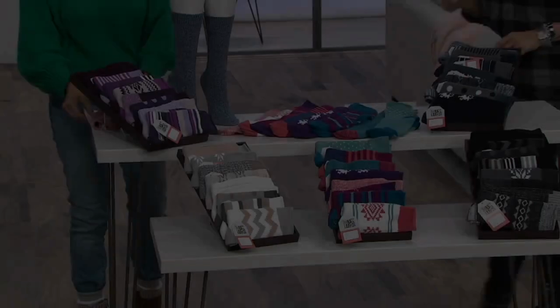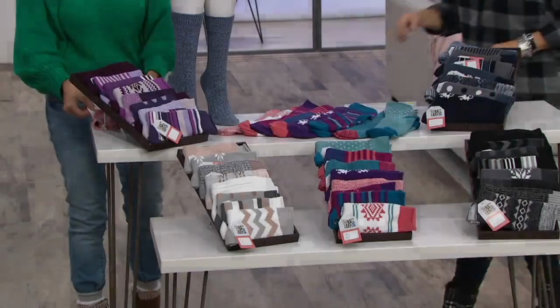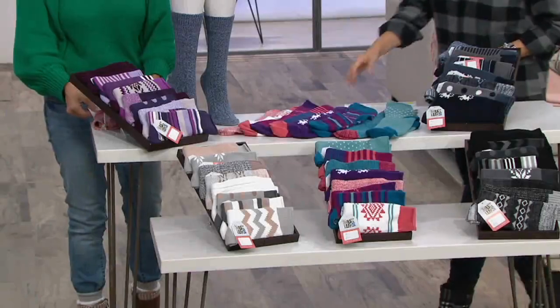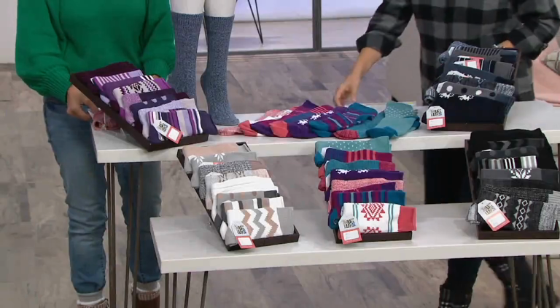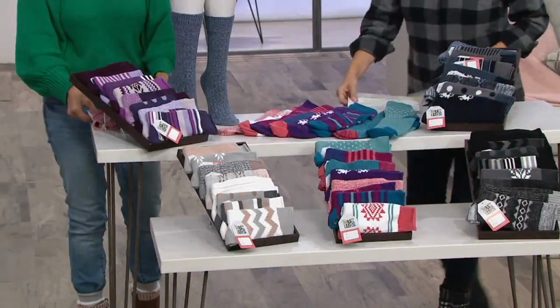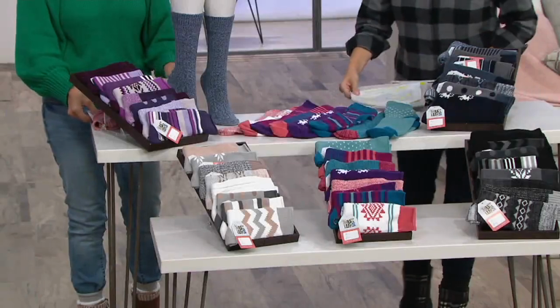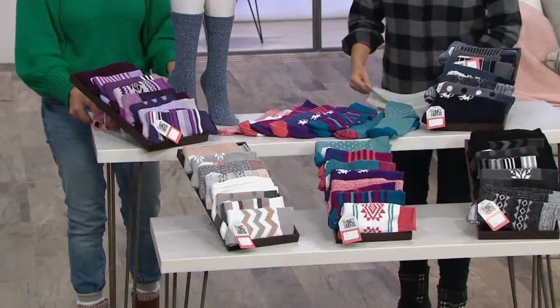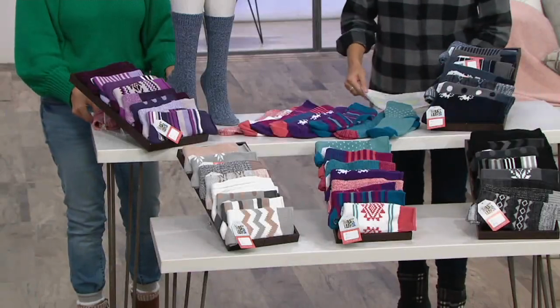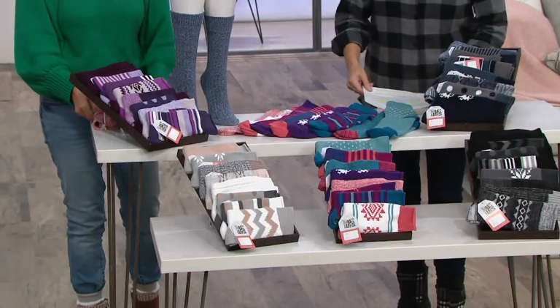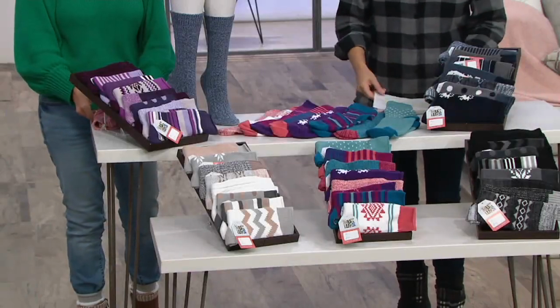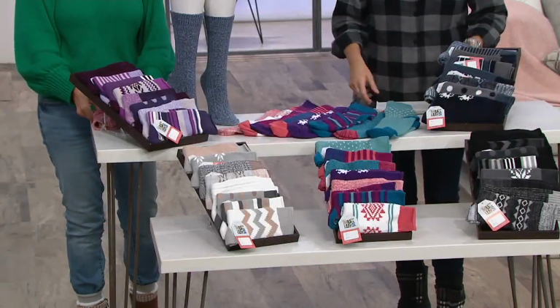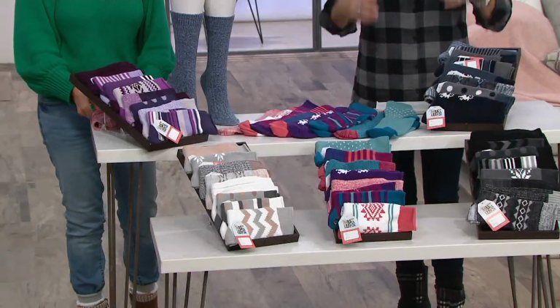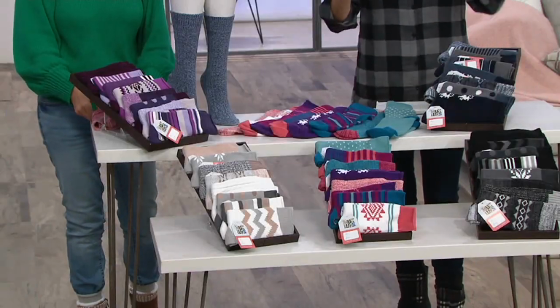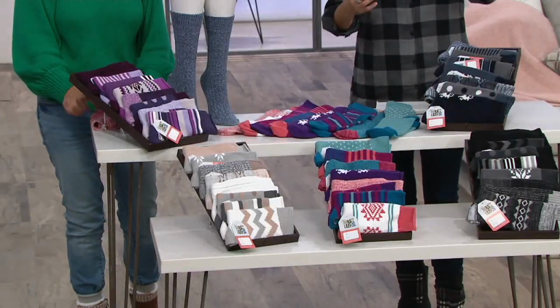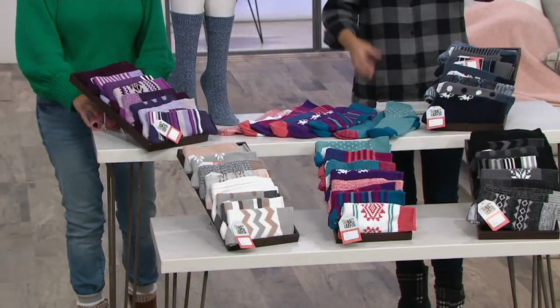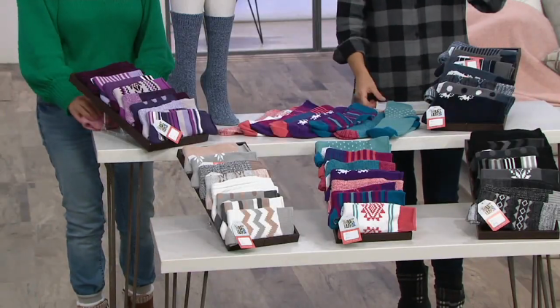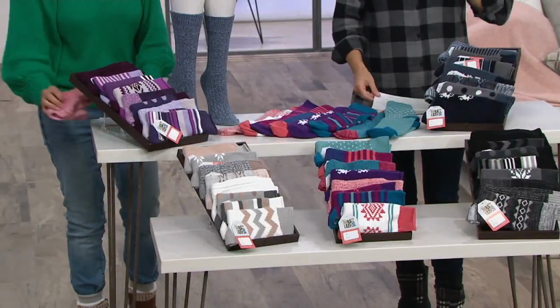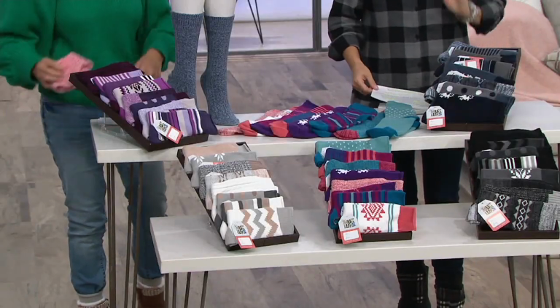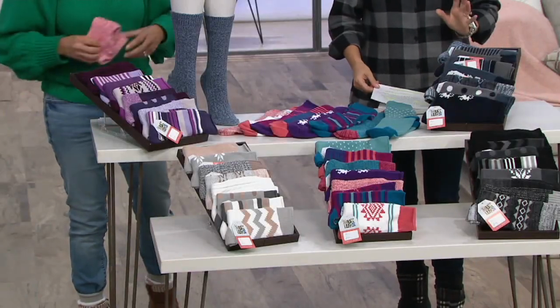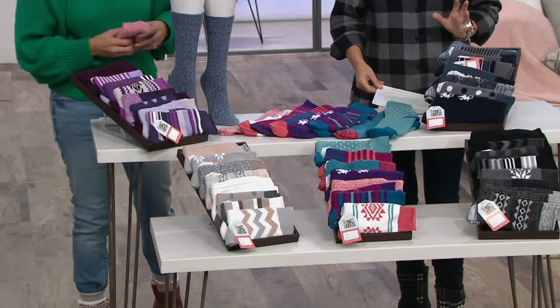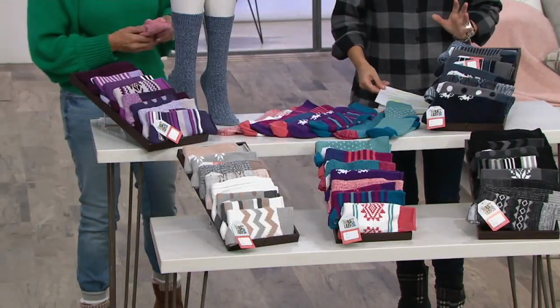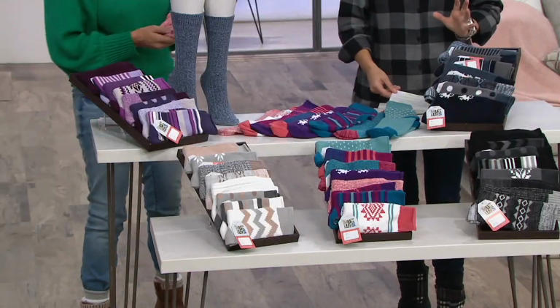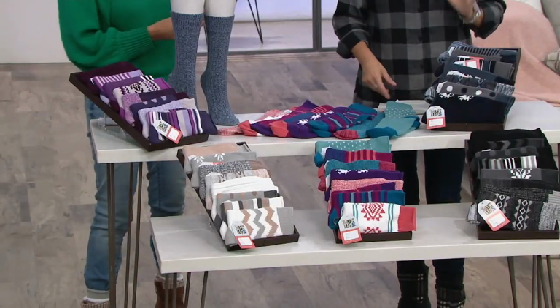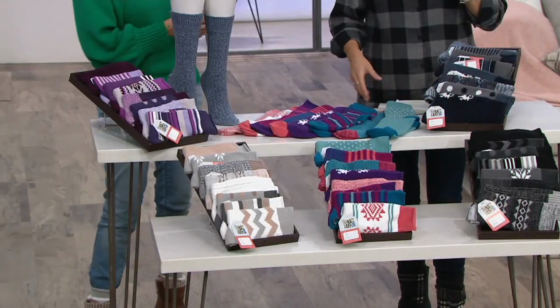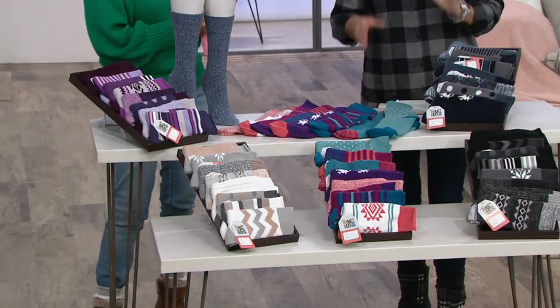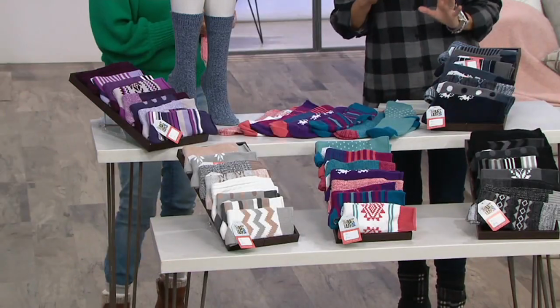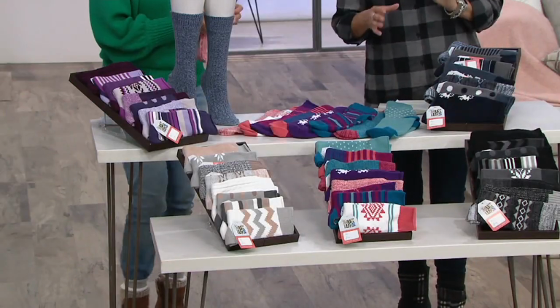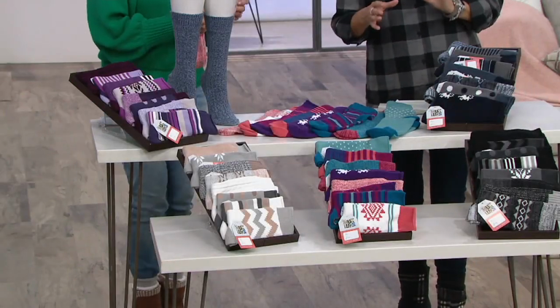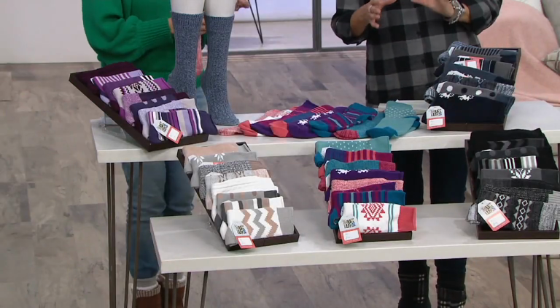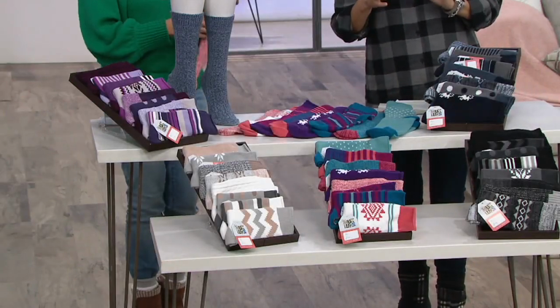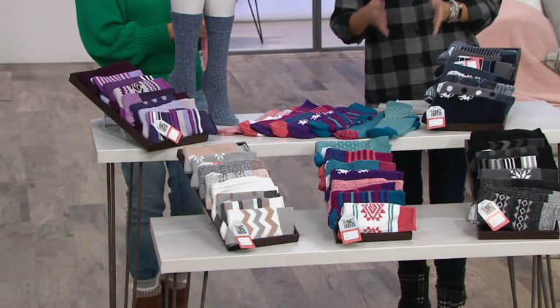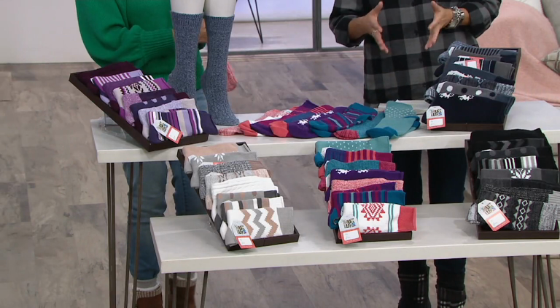What are they? It's a set of eight. They're microfiber boot socks. So it's a poly-nylon spandex blend.